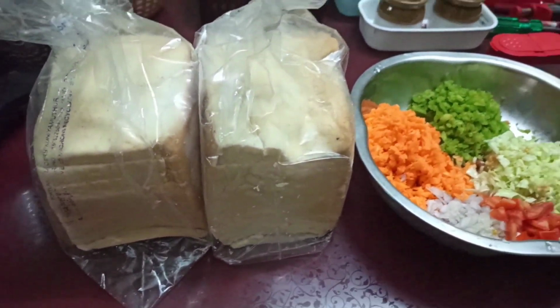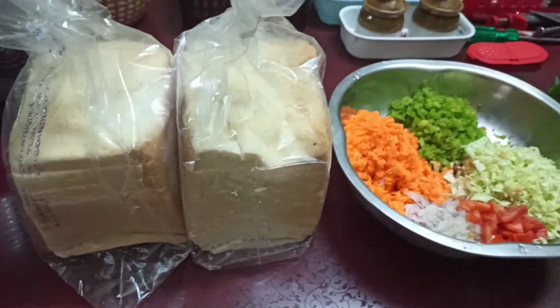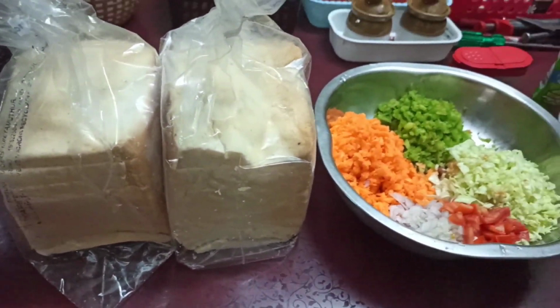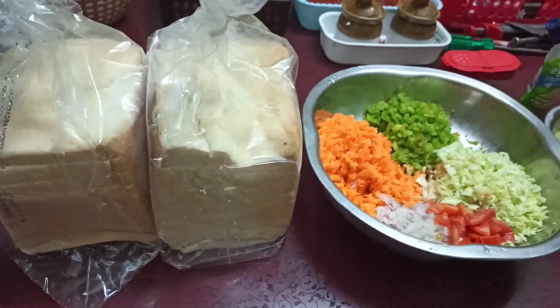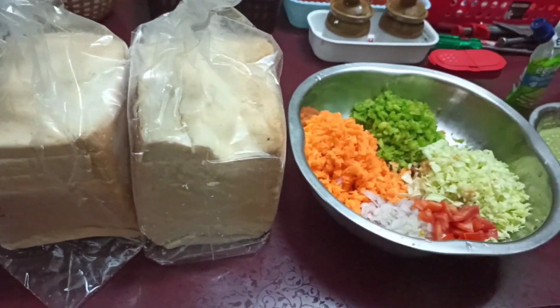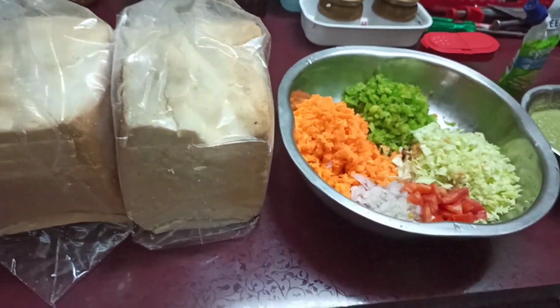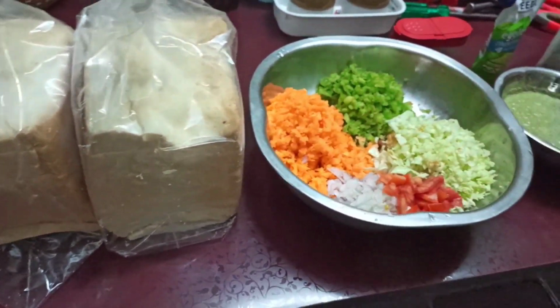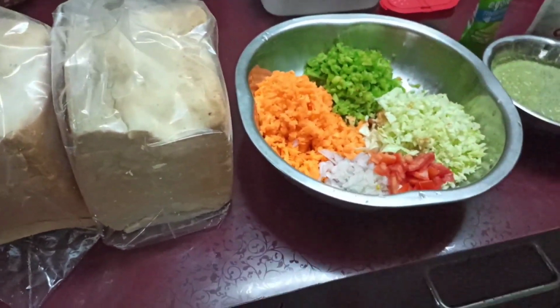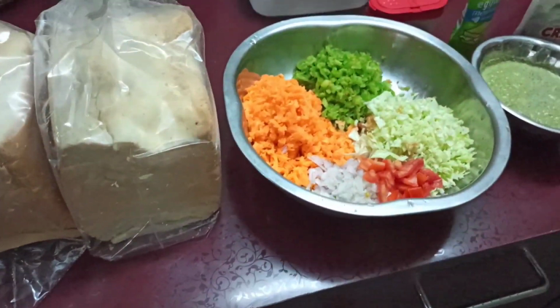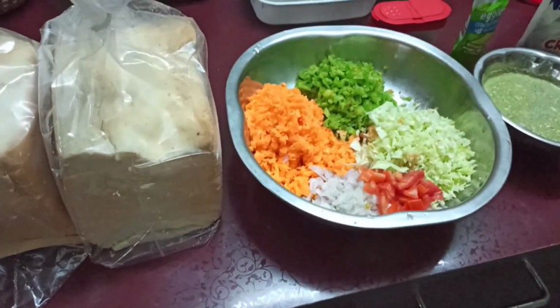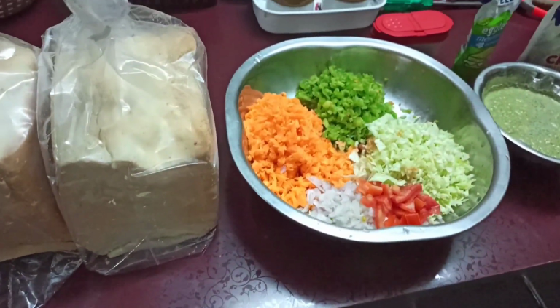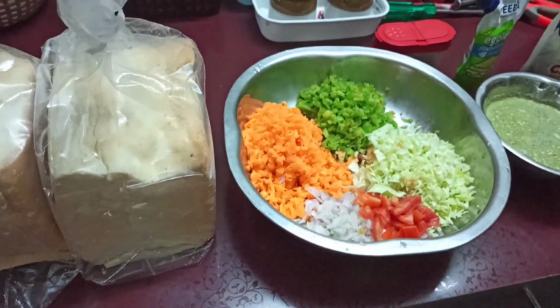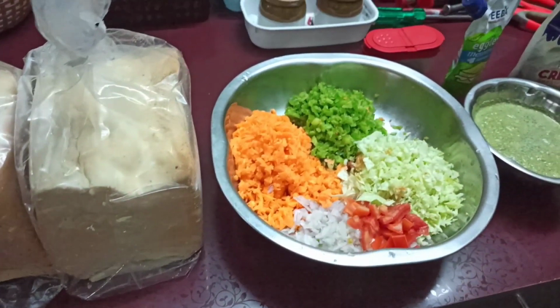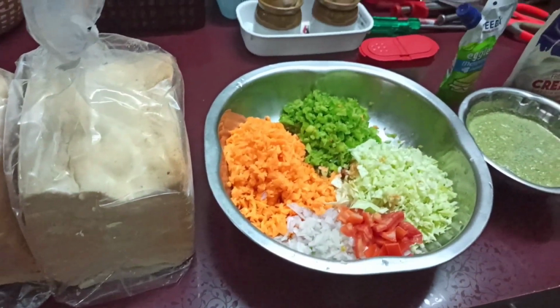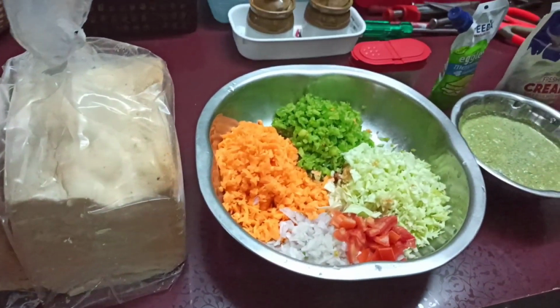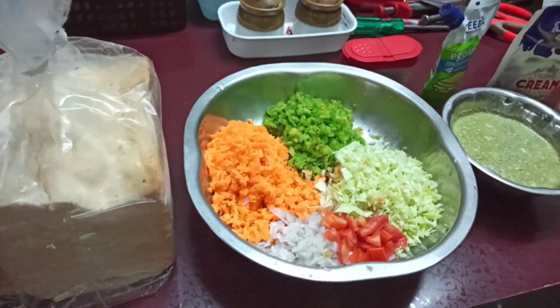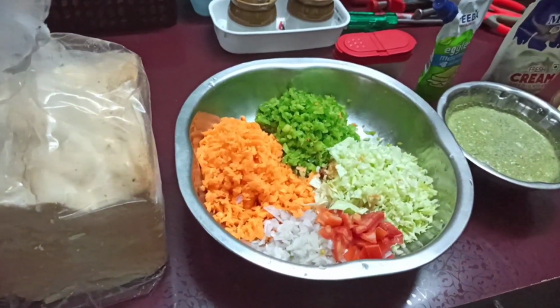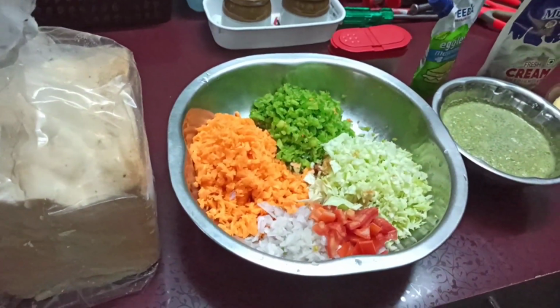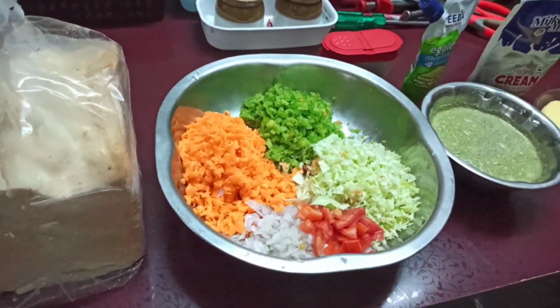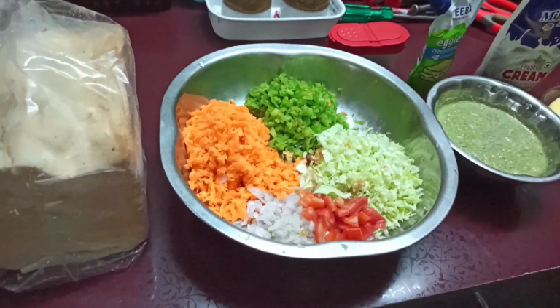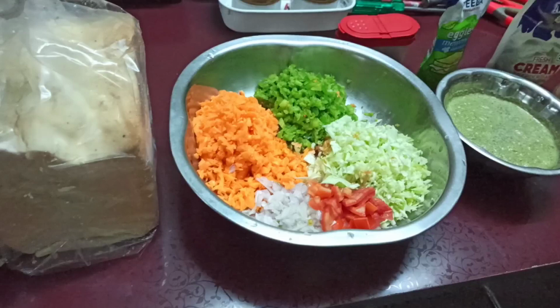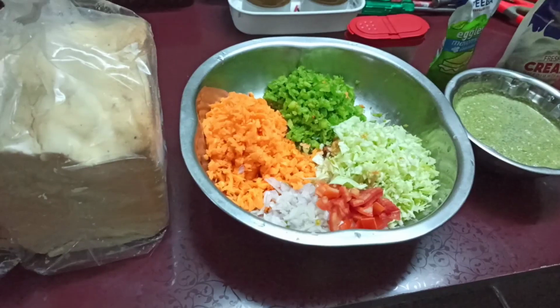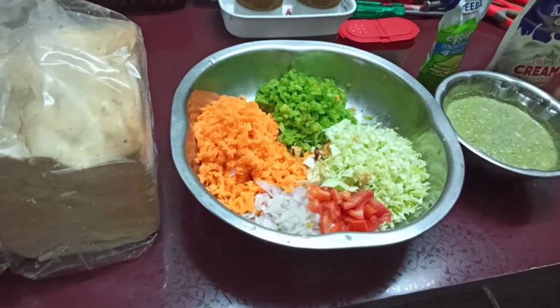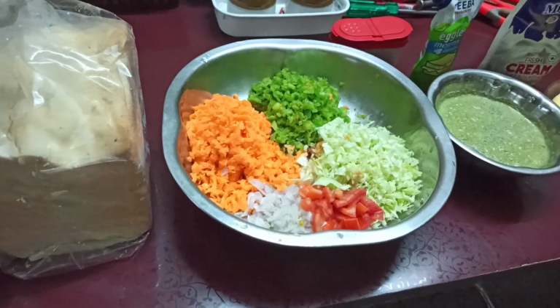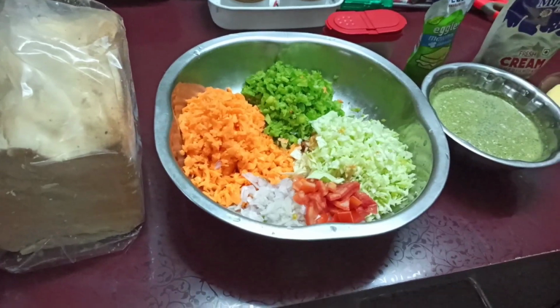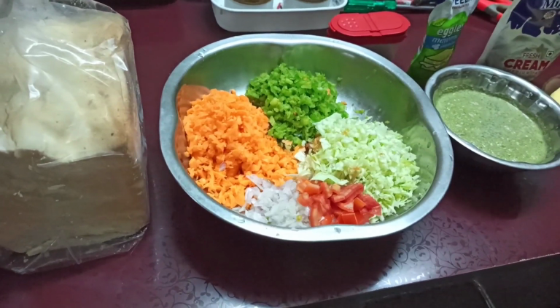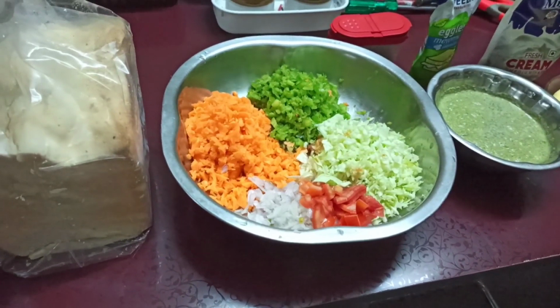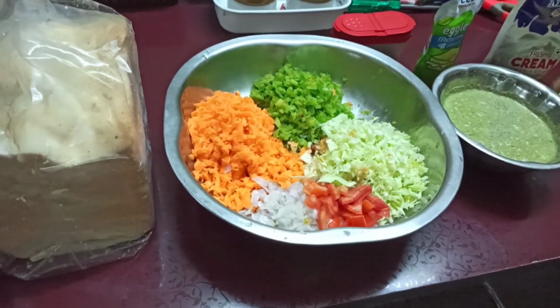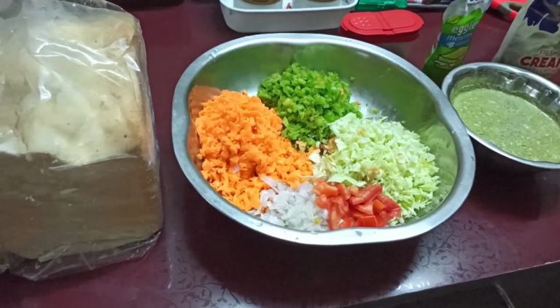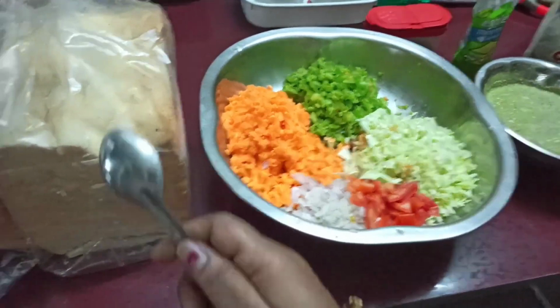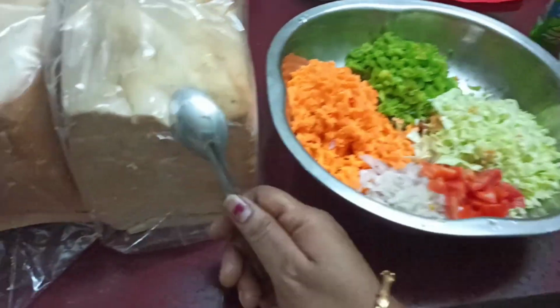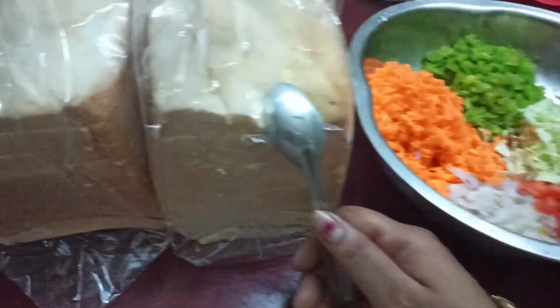For that, it is a special recipe. It is a sandwich.